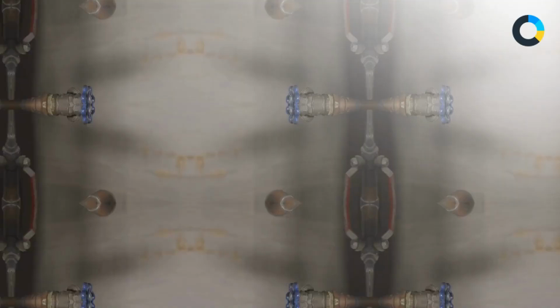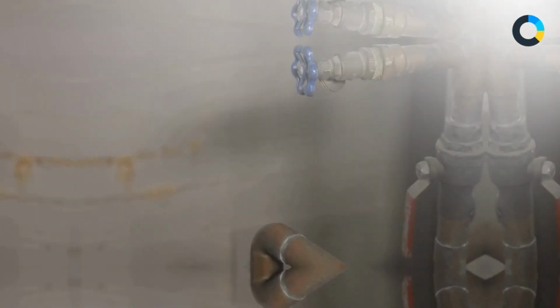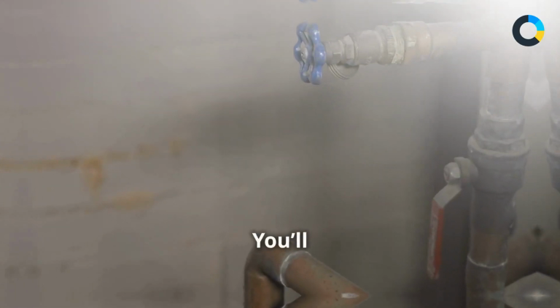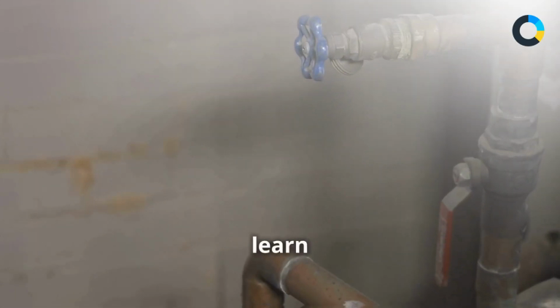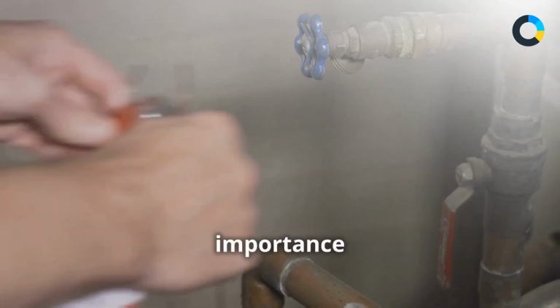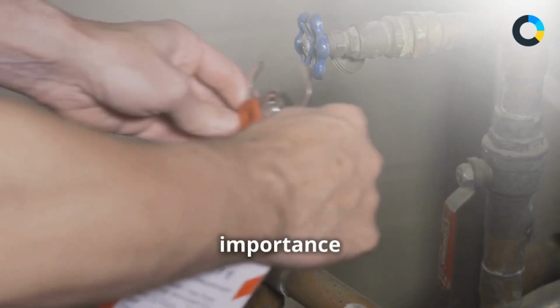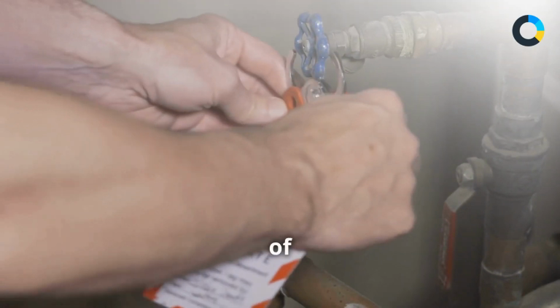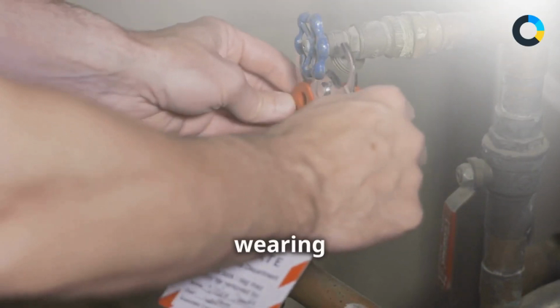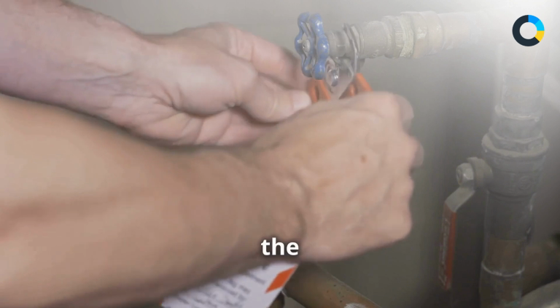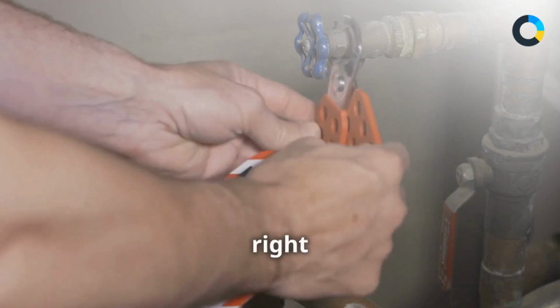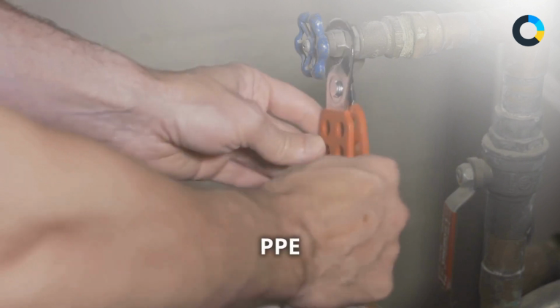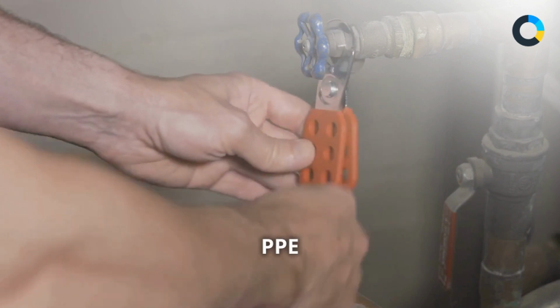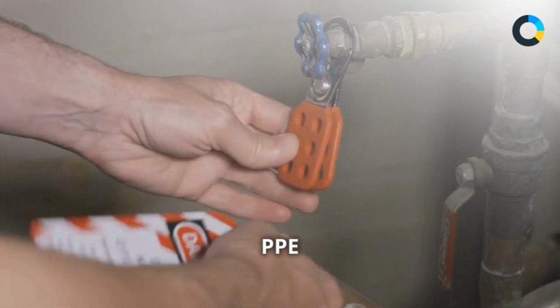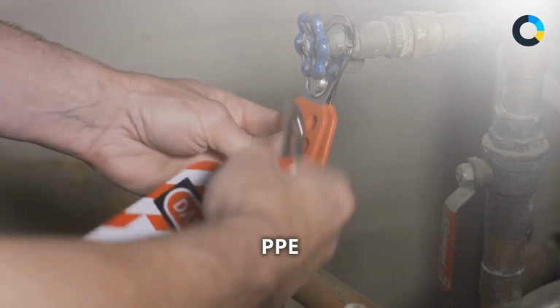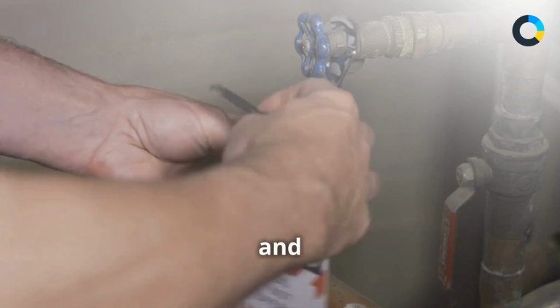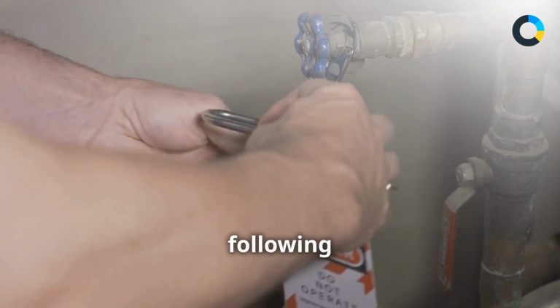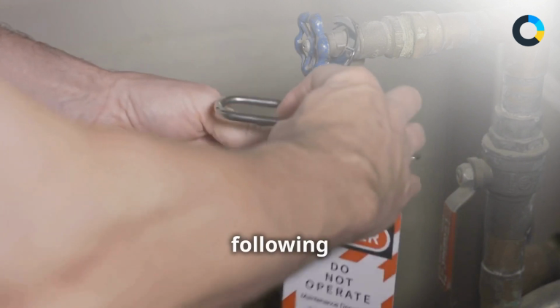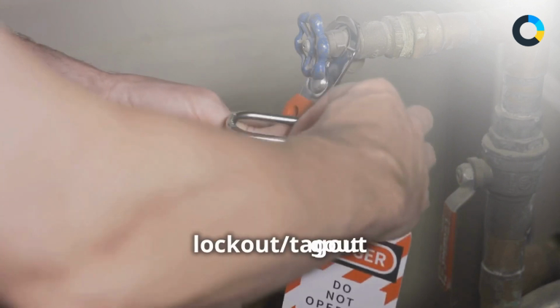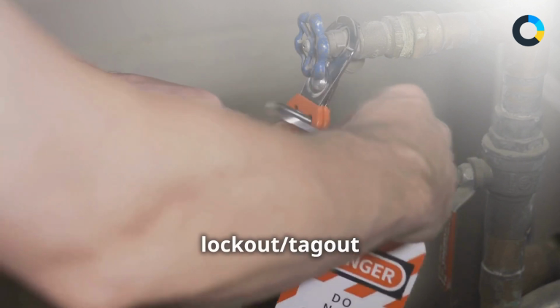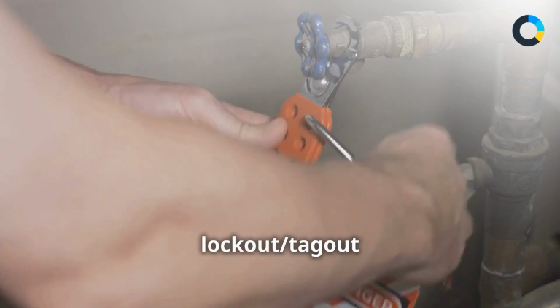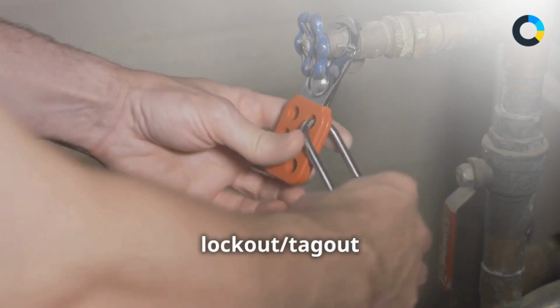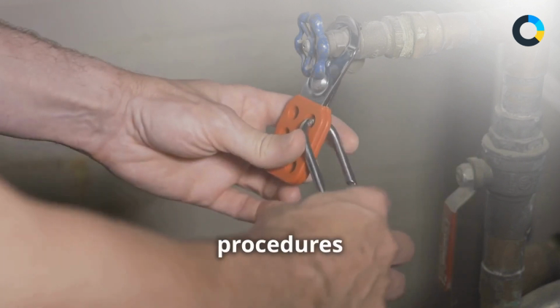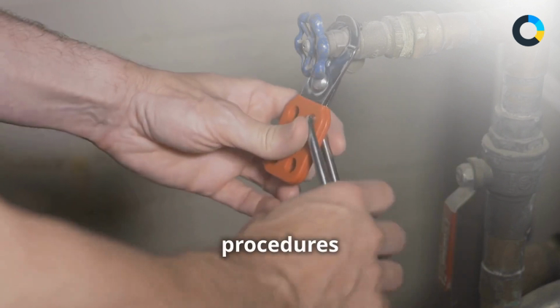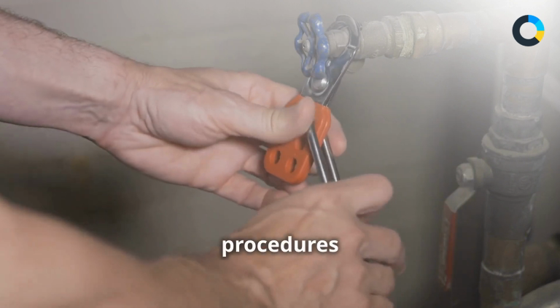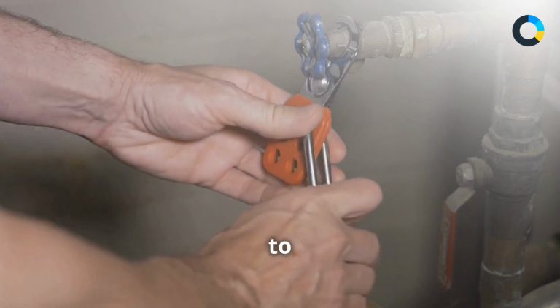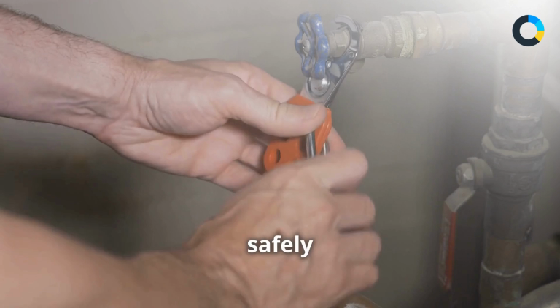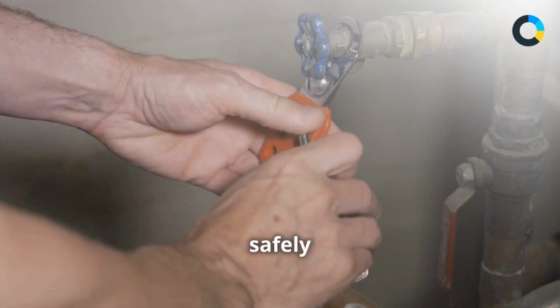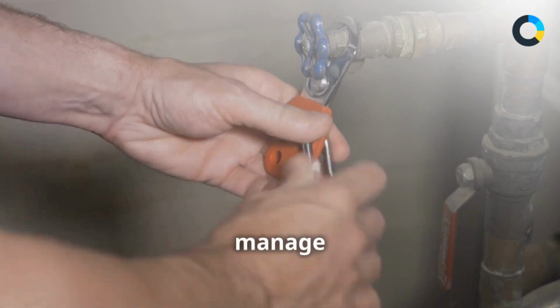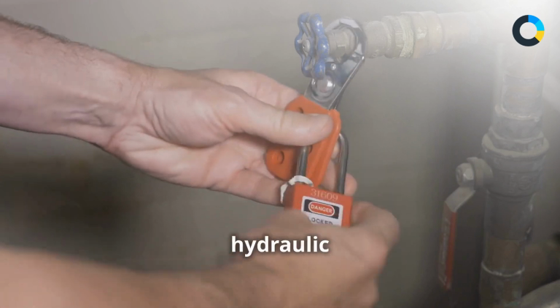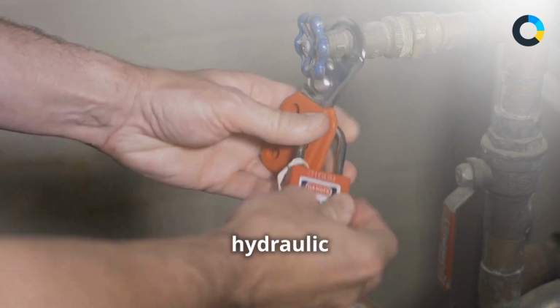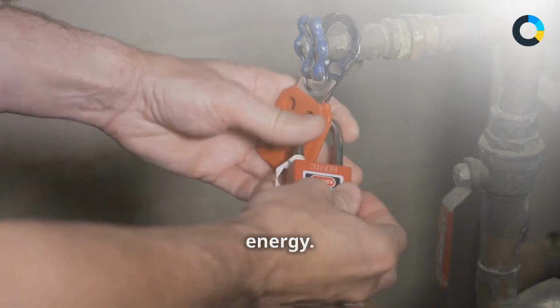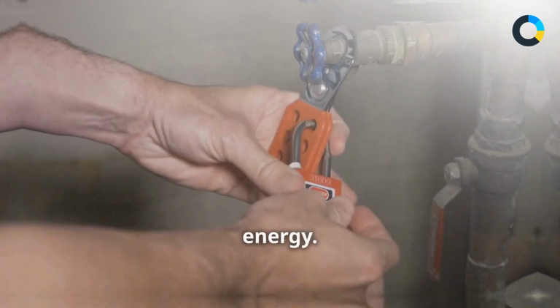You'll learn the importance of wearing the right PPE and following lockout-tagout procedures to safely manage hydraulic energy.